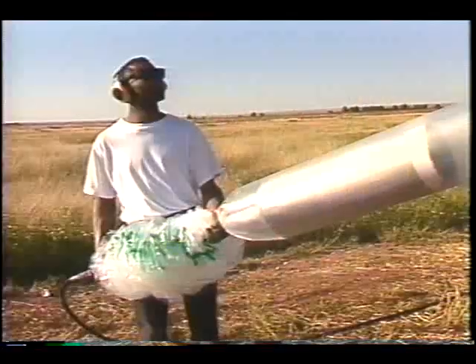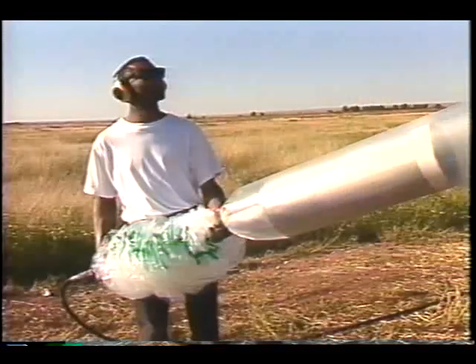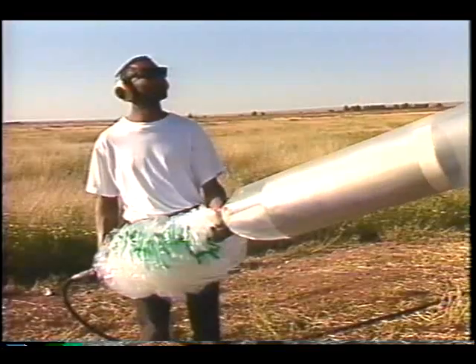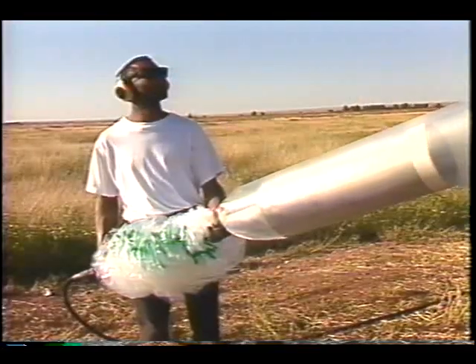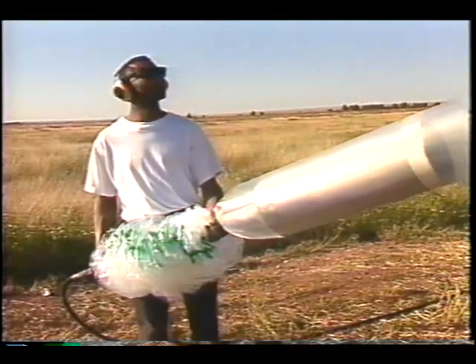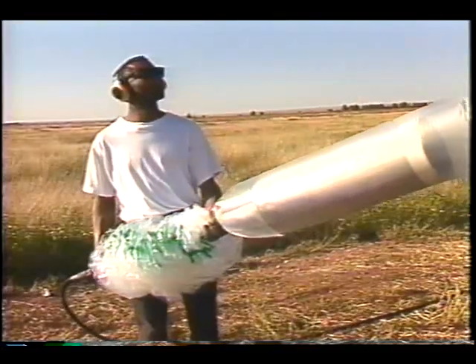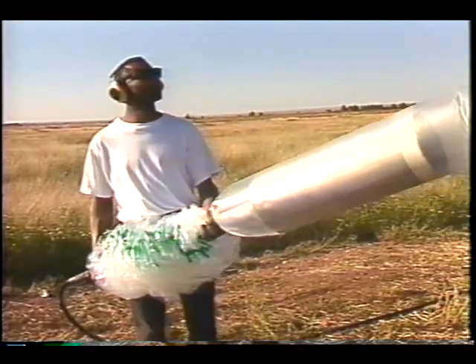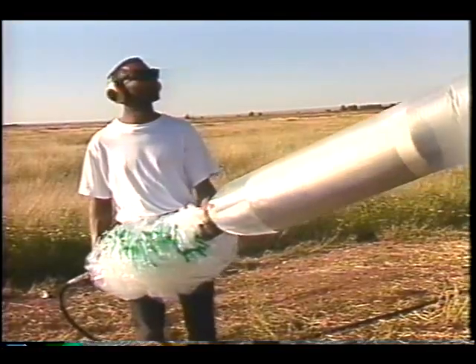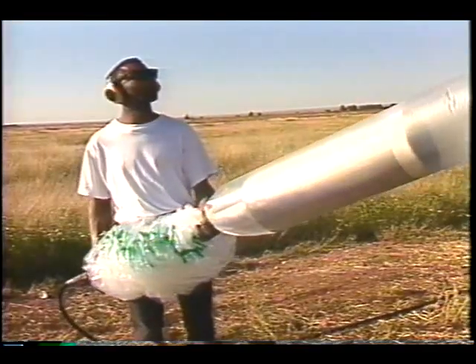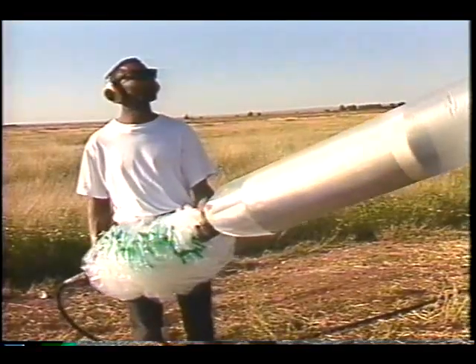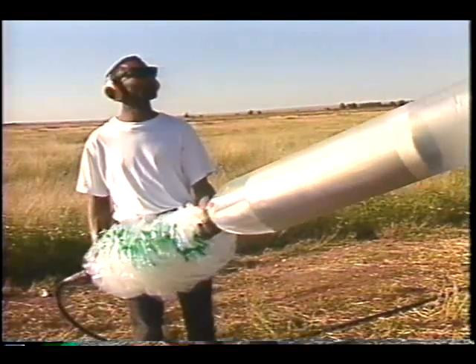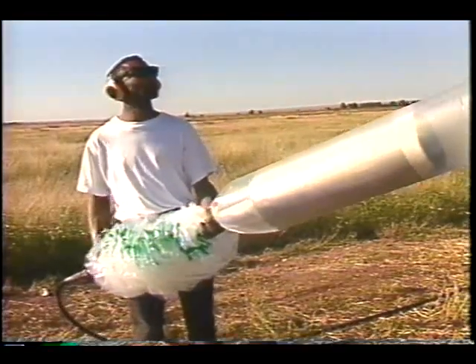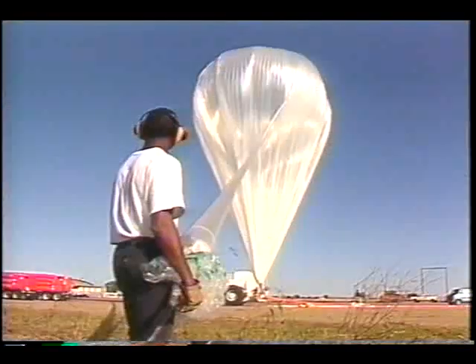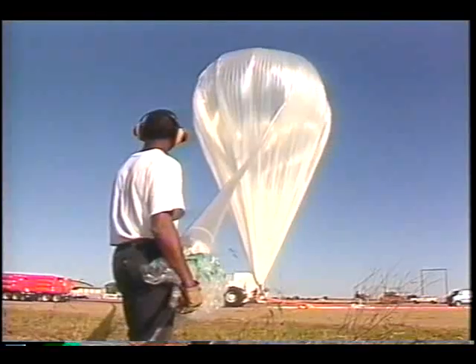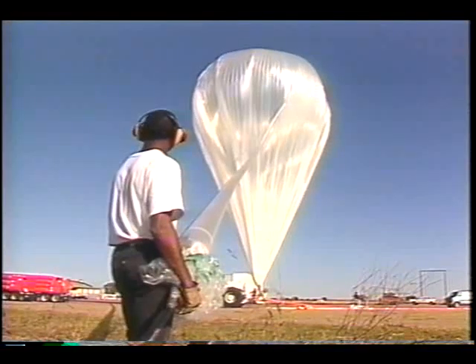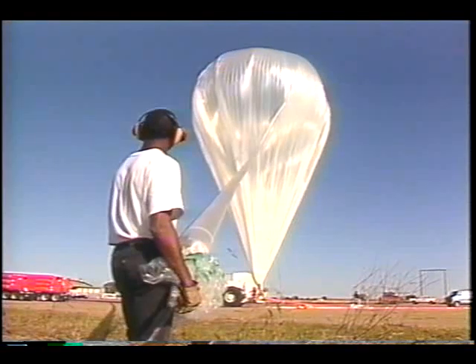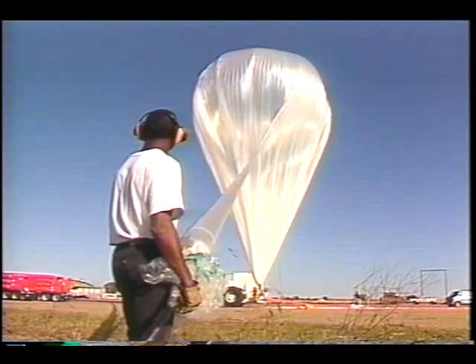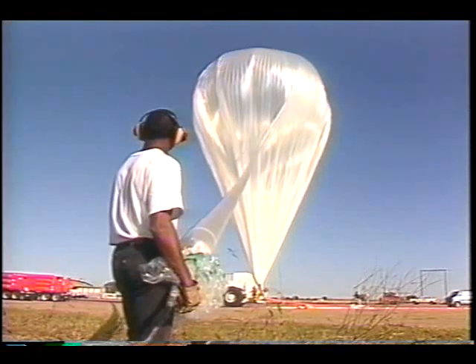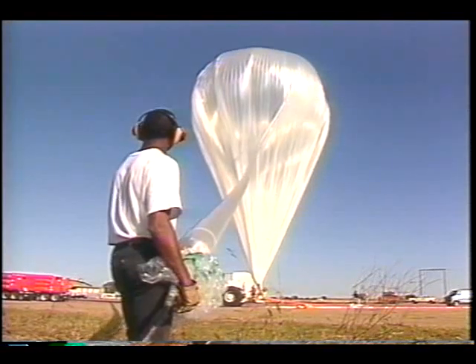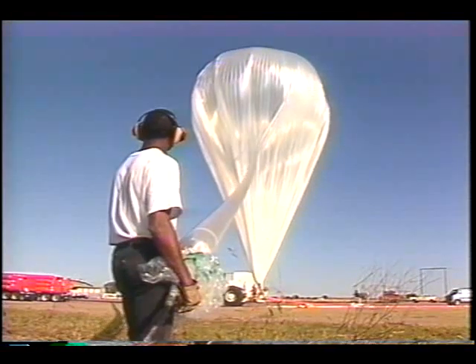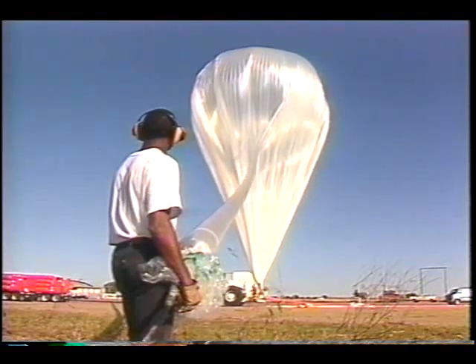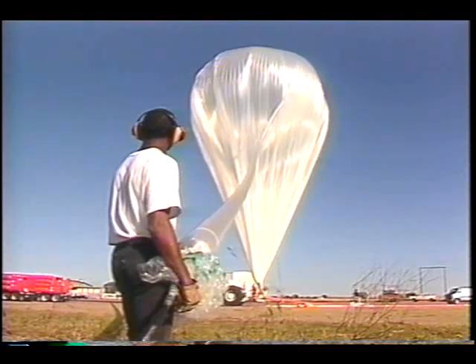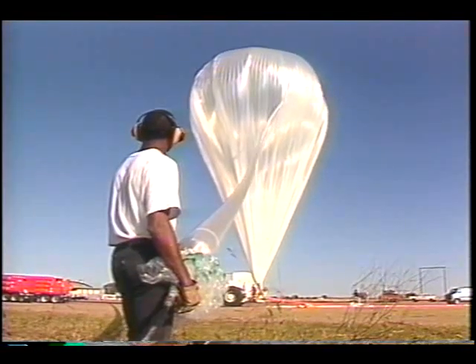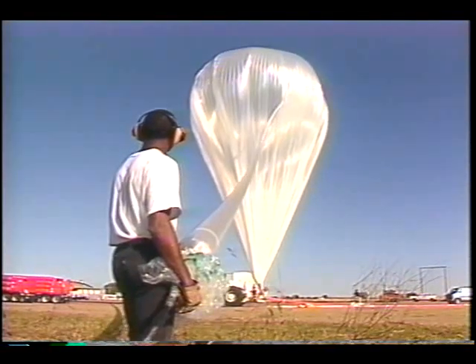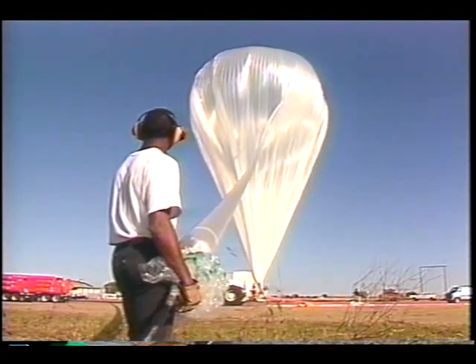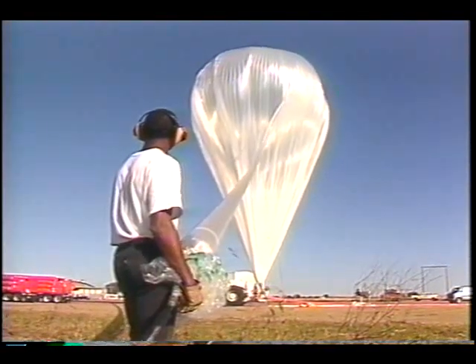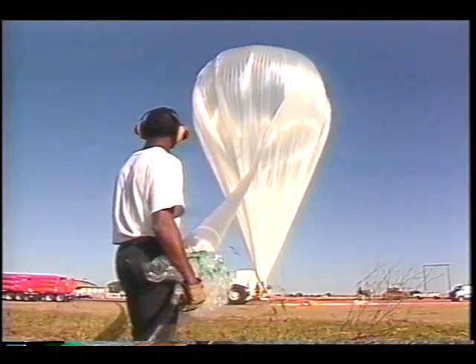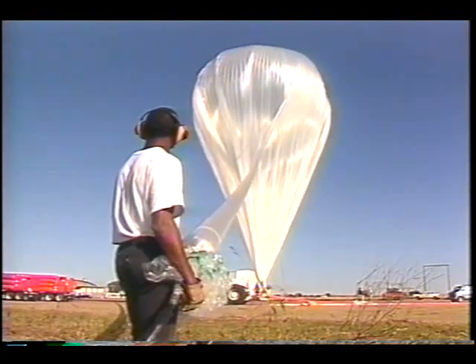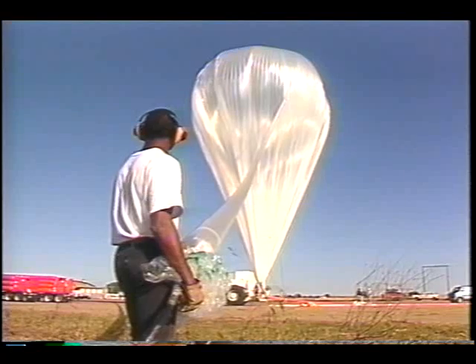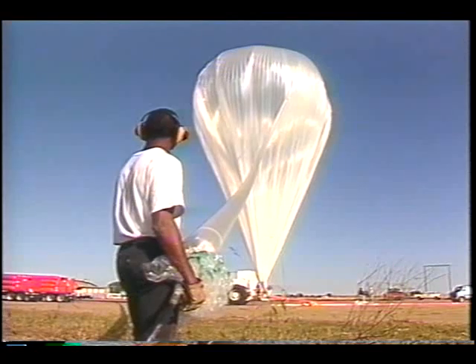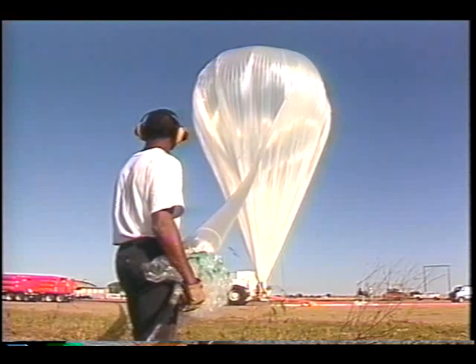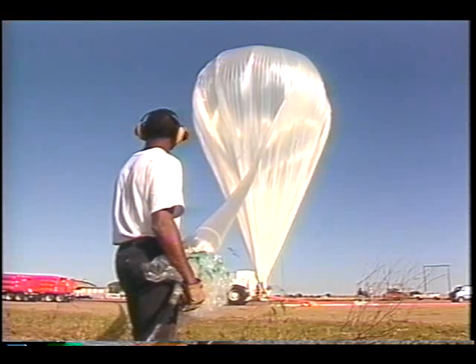Fully inflated, they can stand 900 feet tall, about the height of the Eiffel Tower.